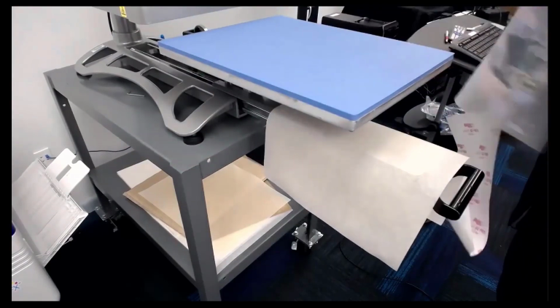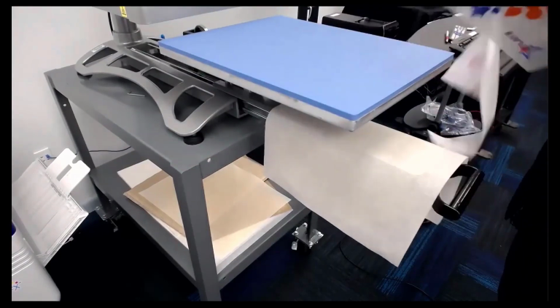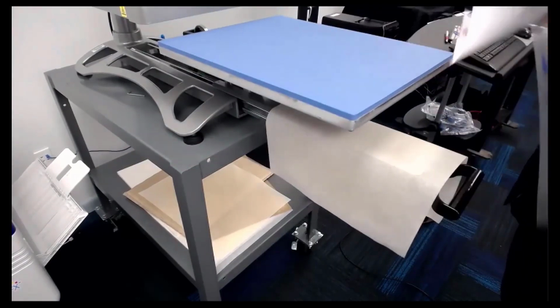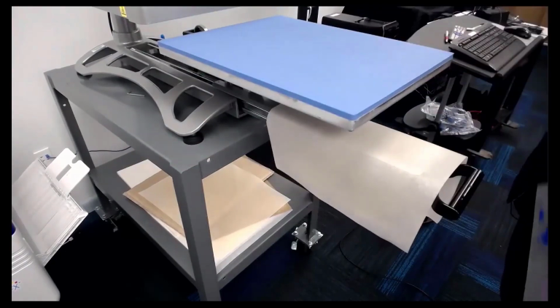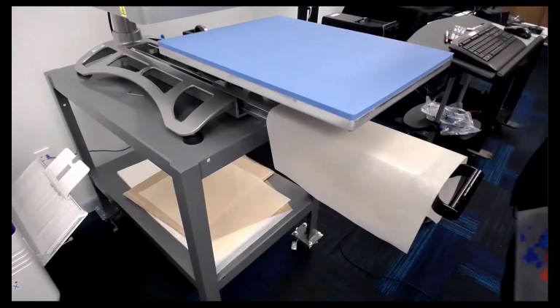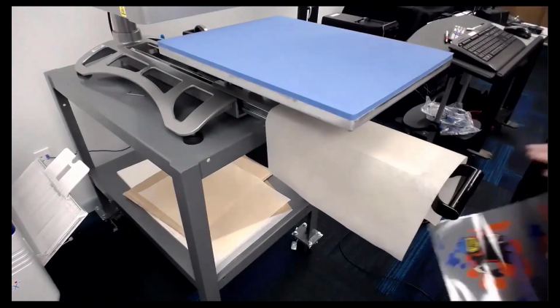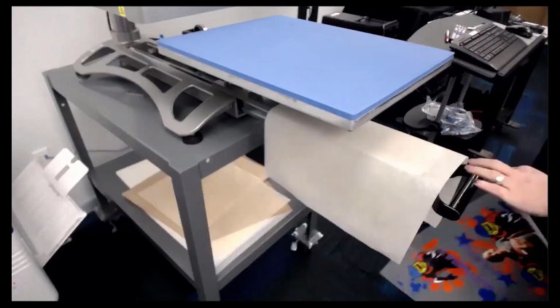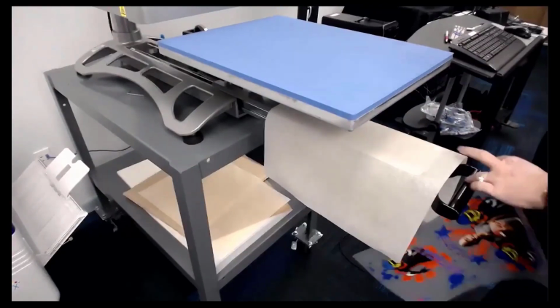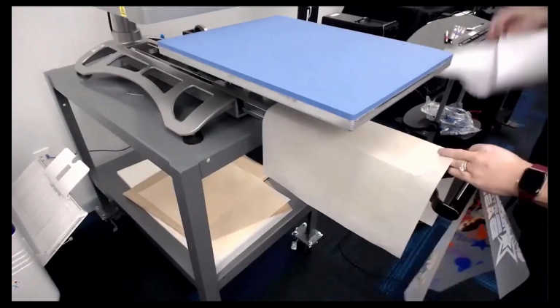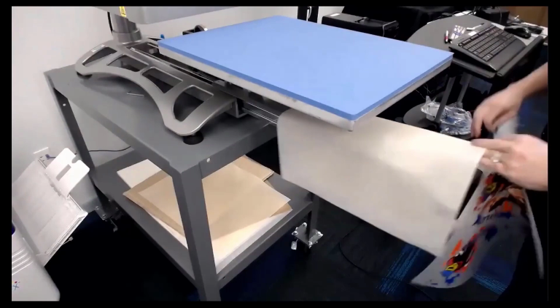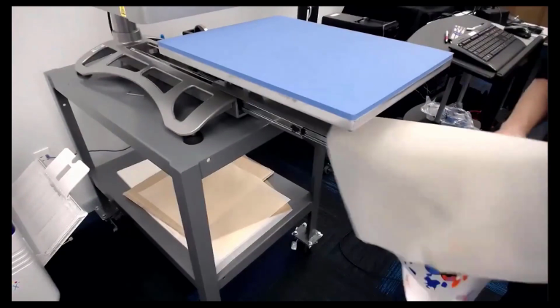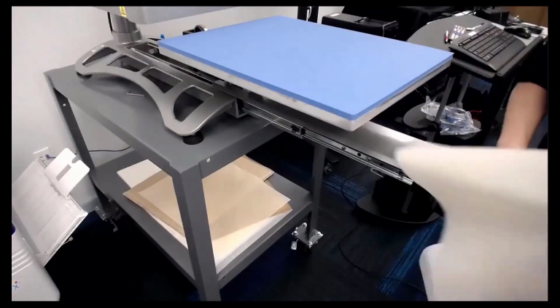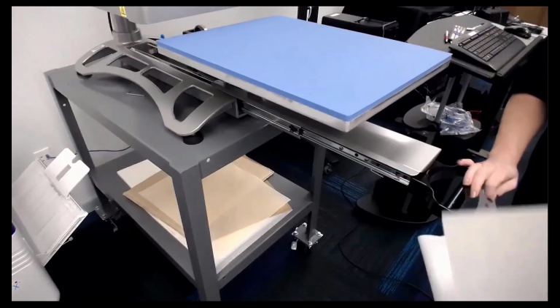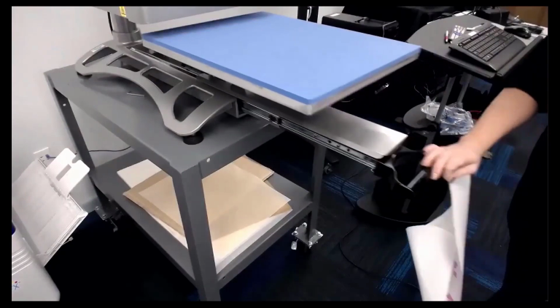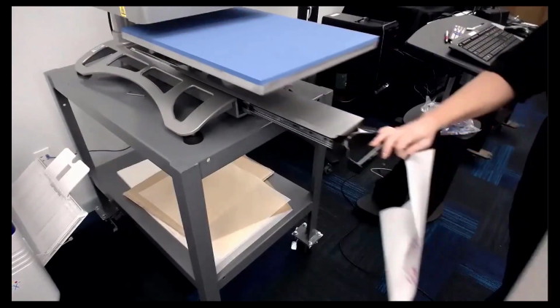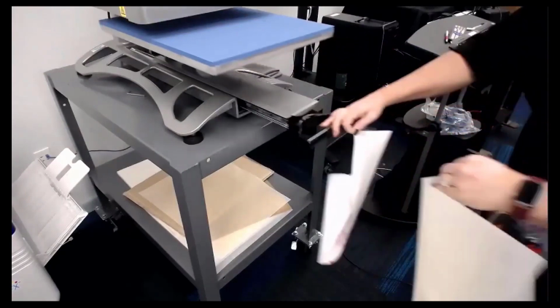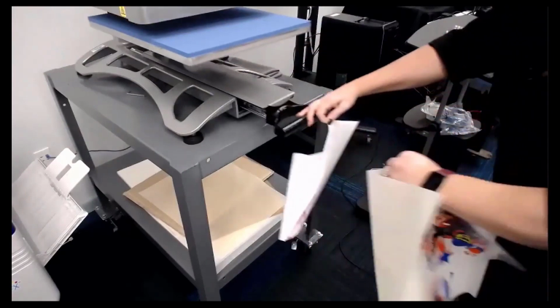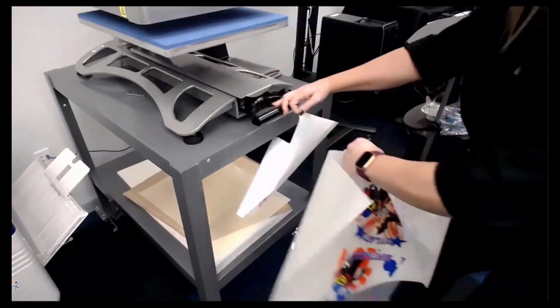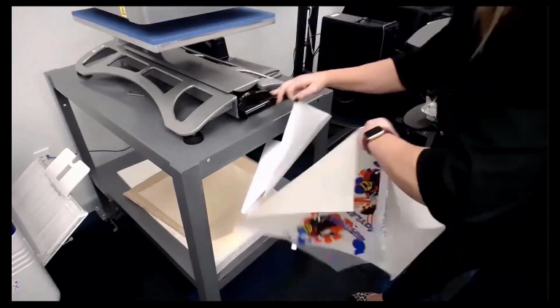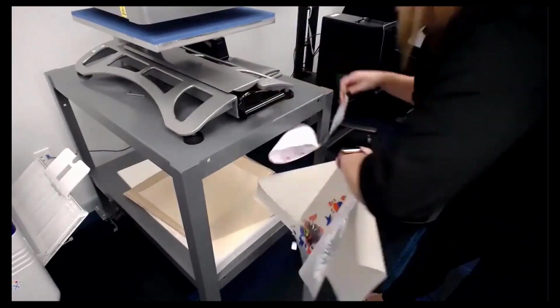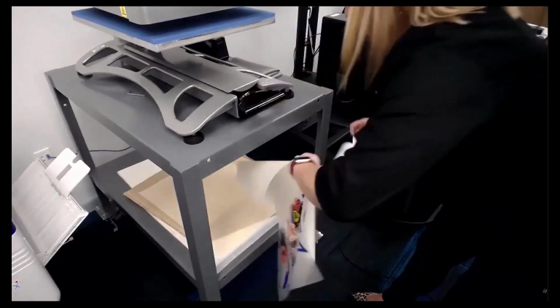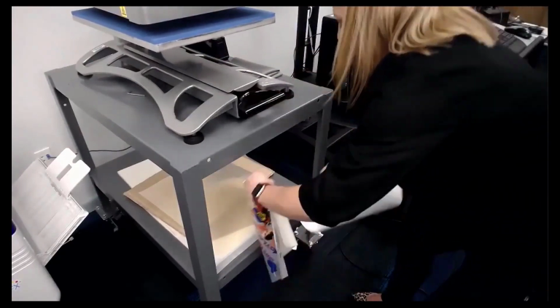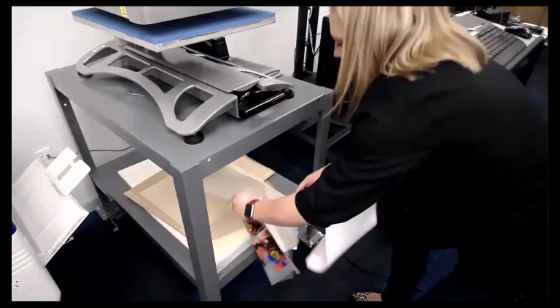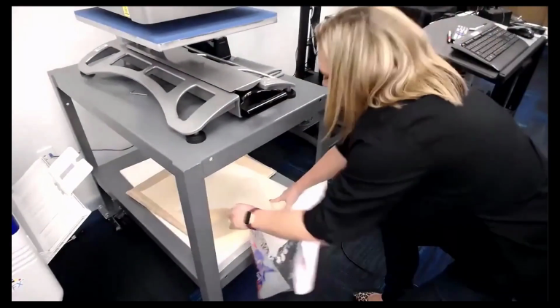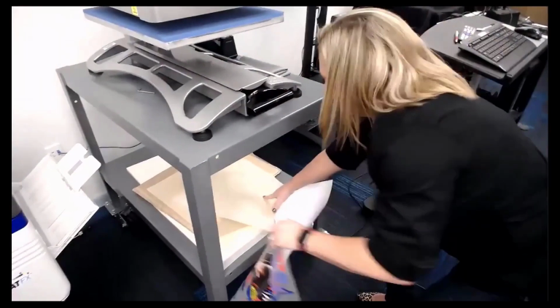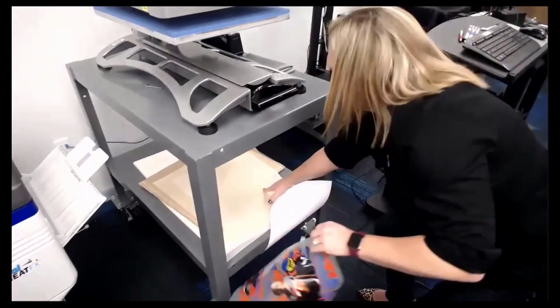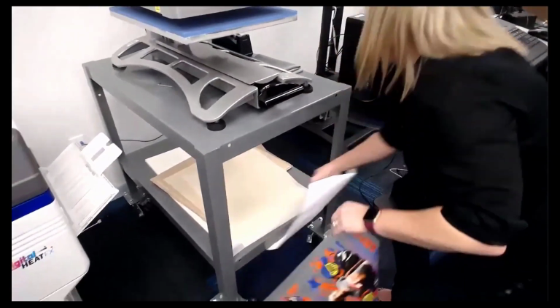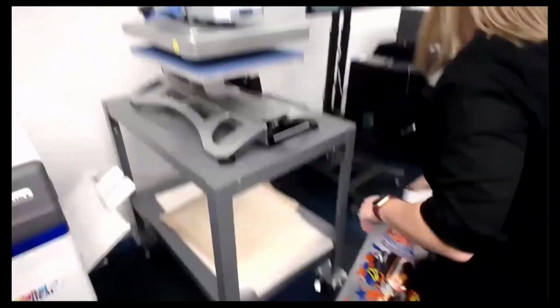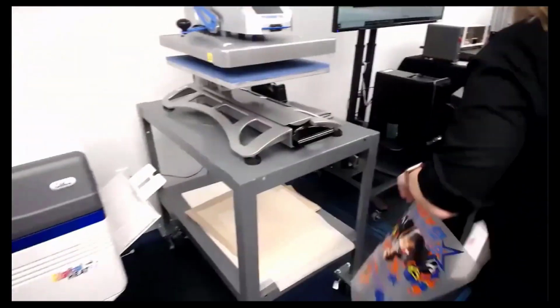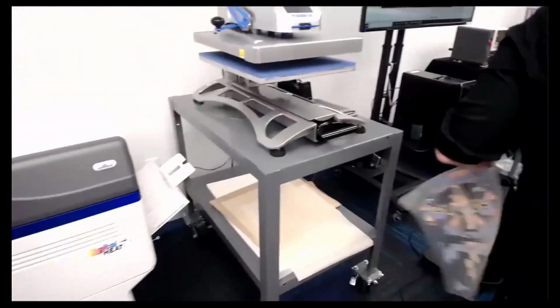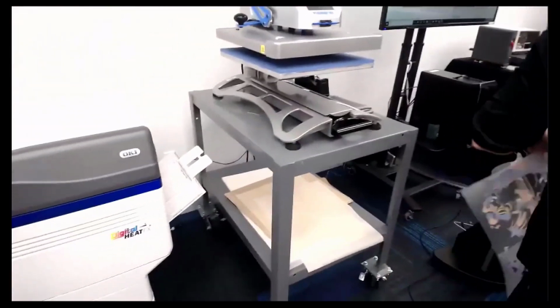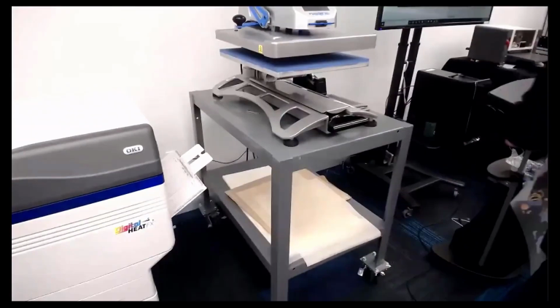Basically that's taking the glue off of this sheet. I'm going to go over to my little paper trimmer here.